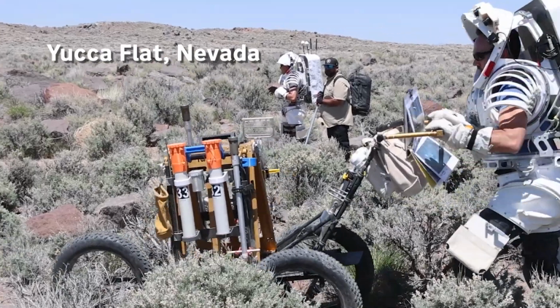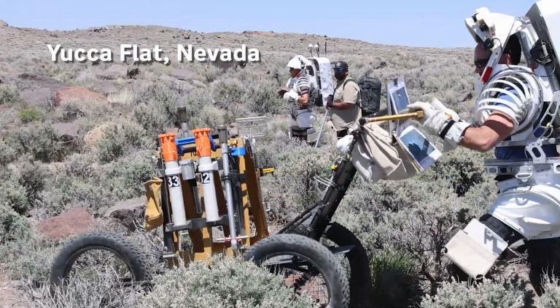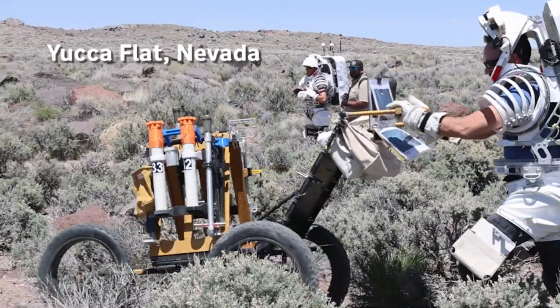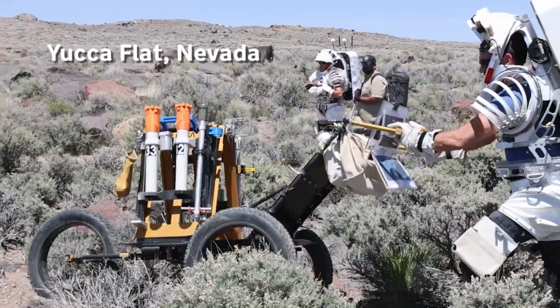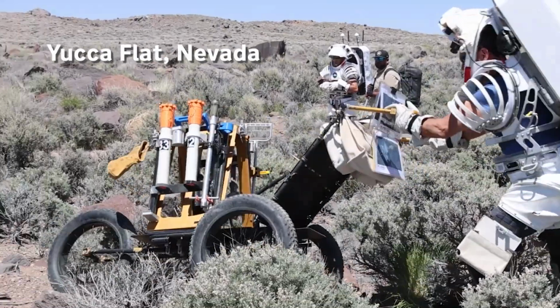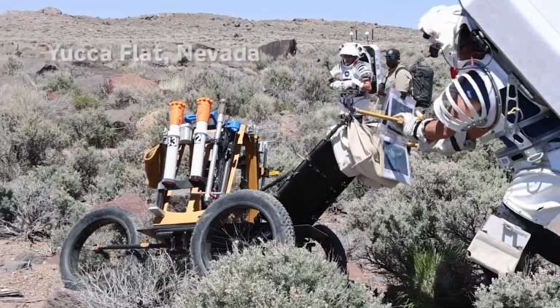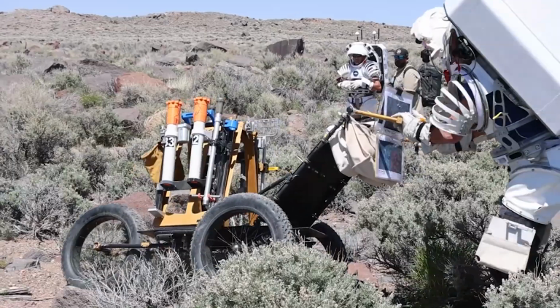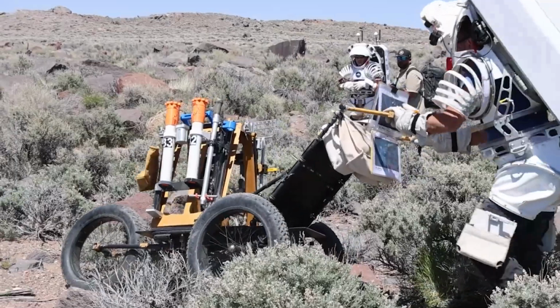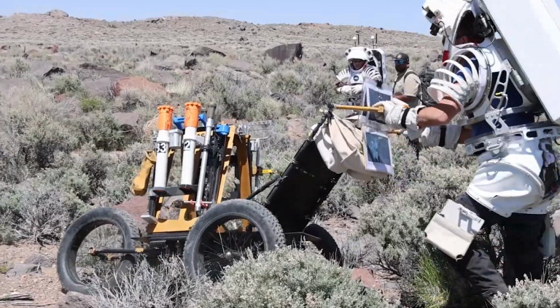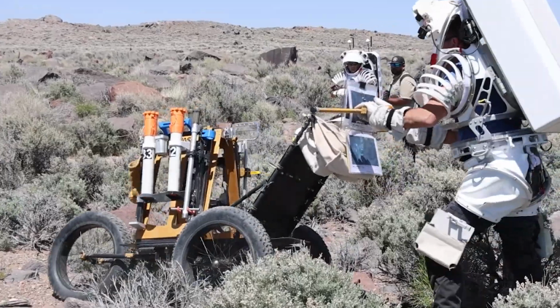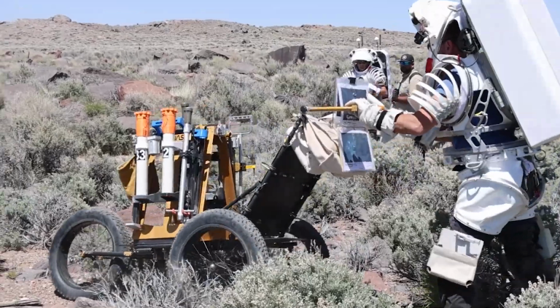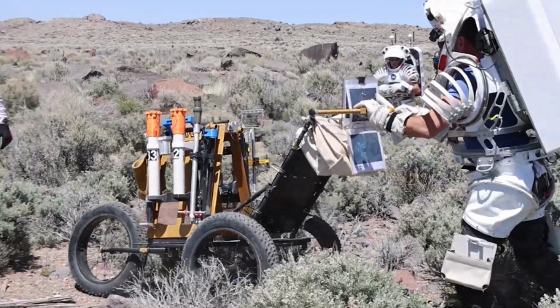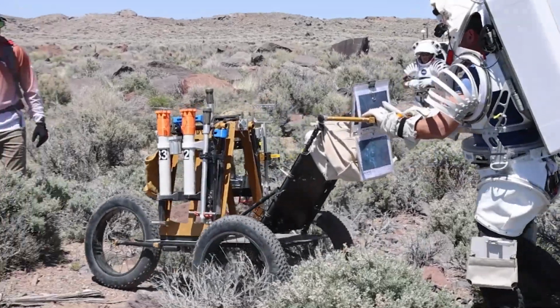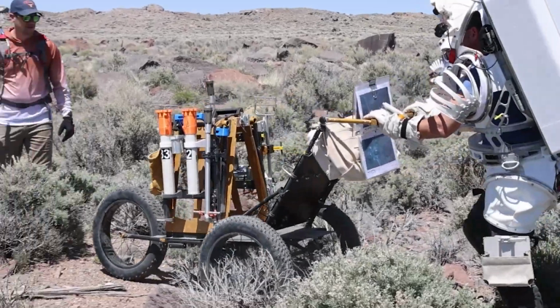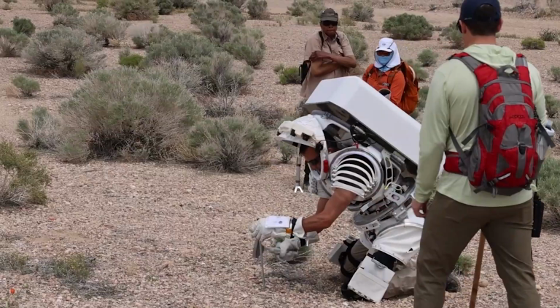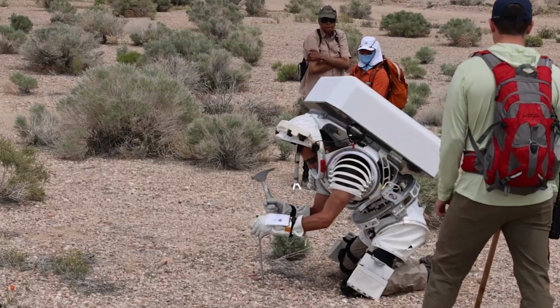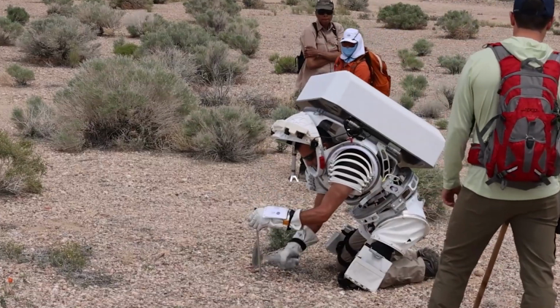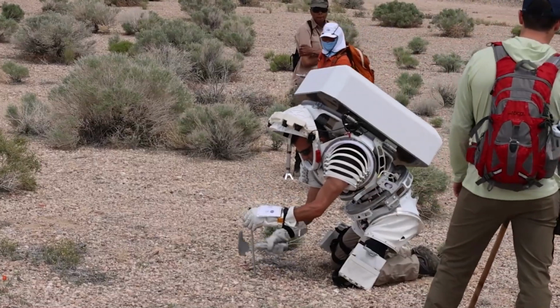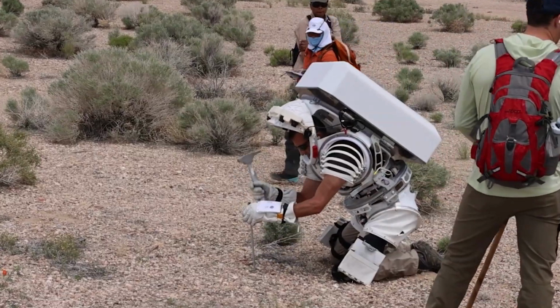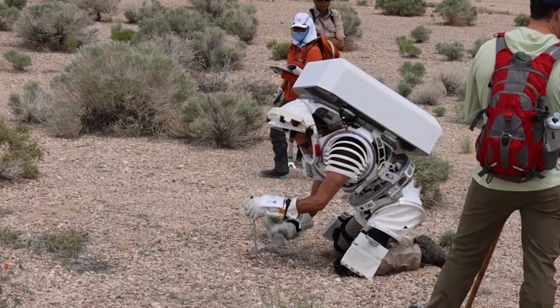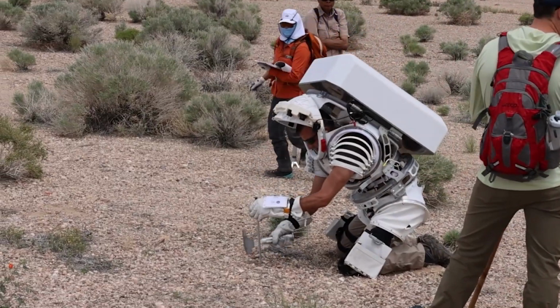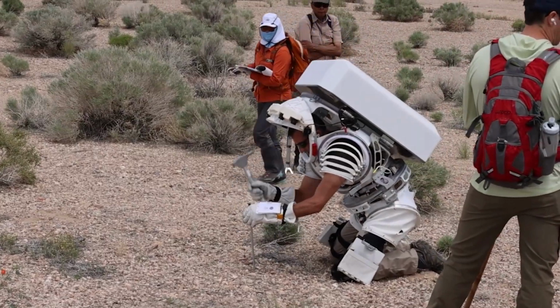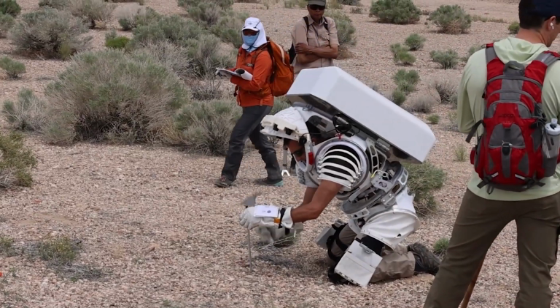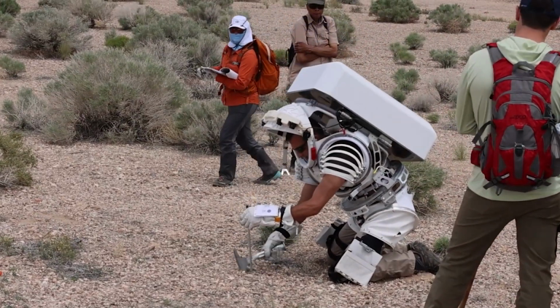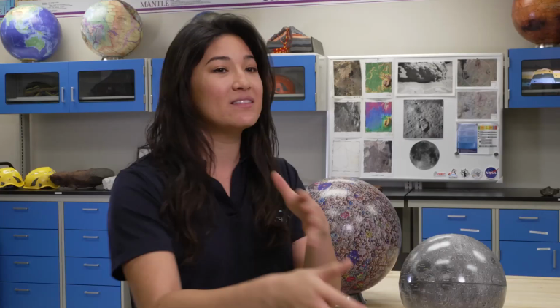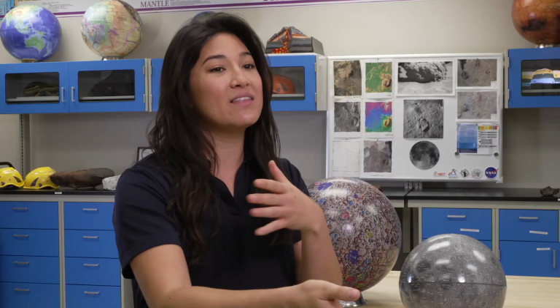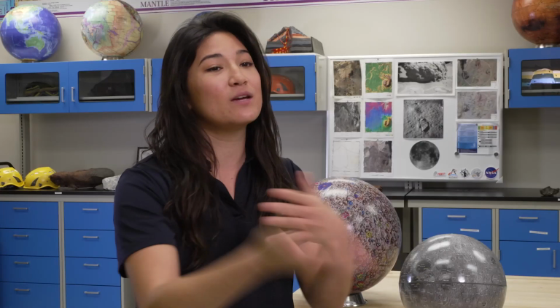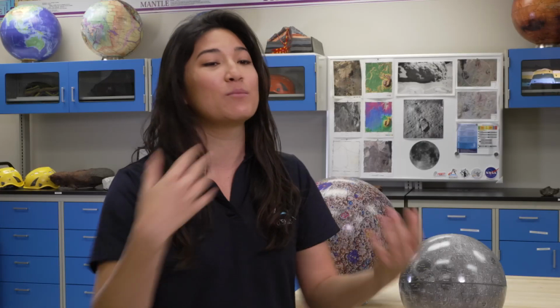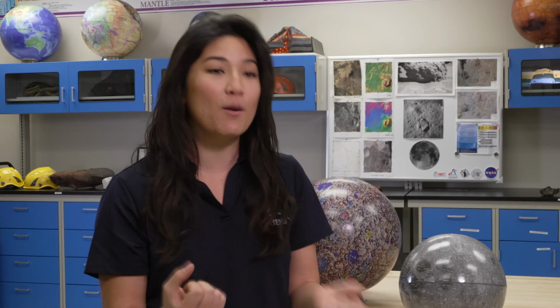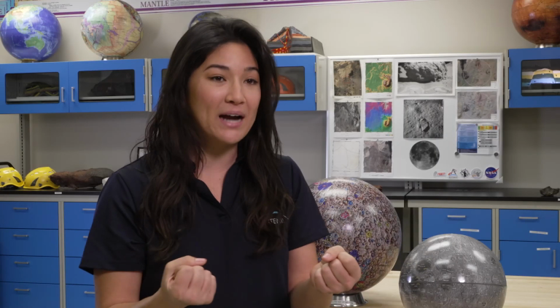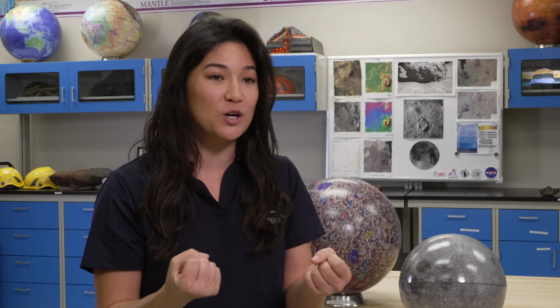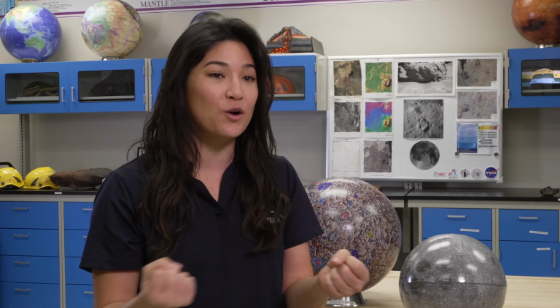It's sending astronauts that are well trained and able to pick up the best samples that can then be brought back to Earth.